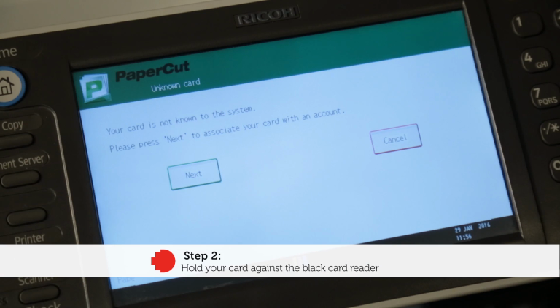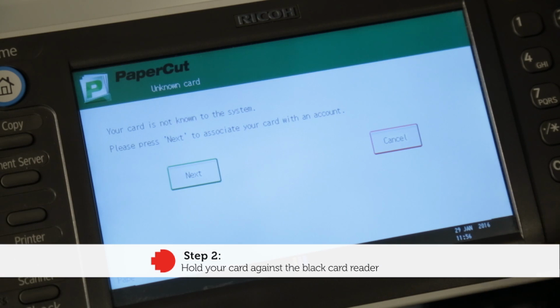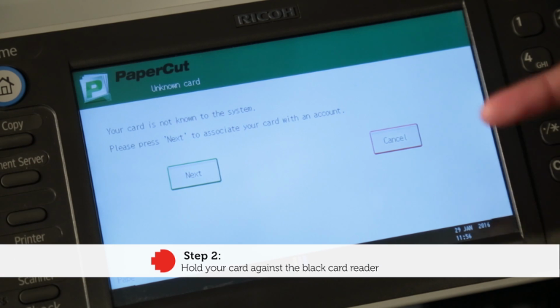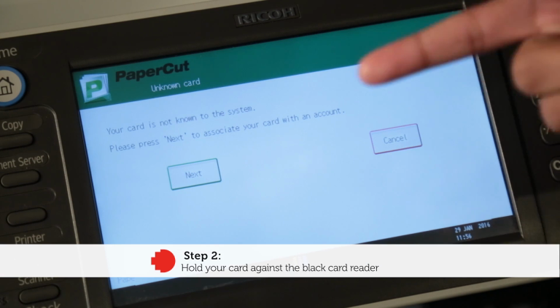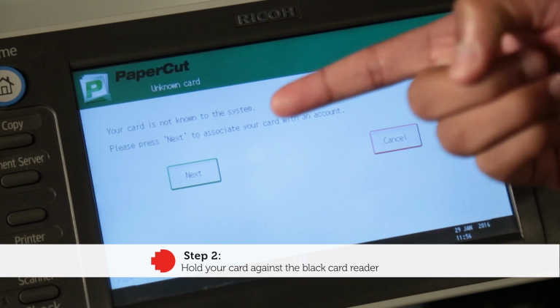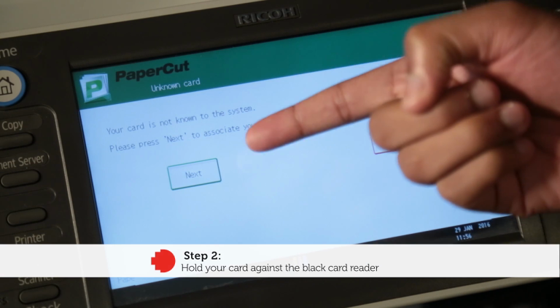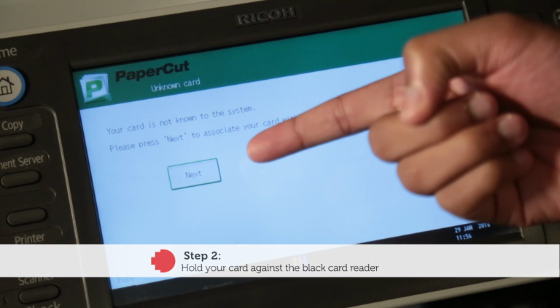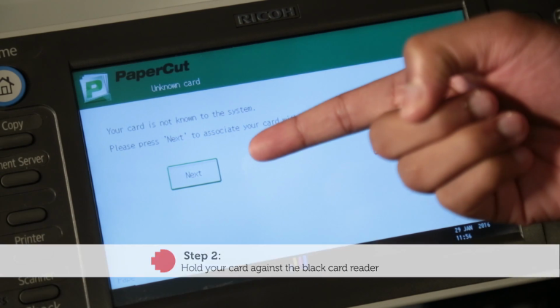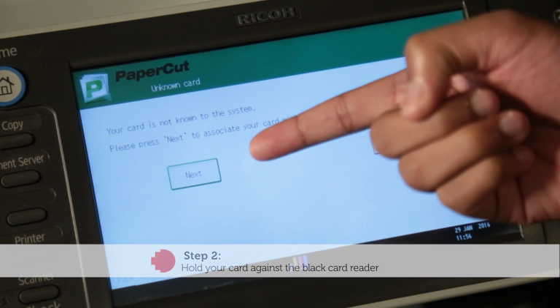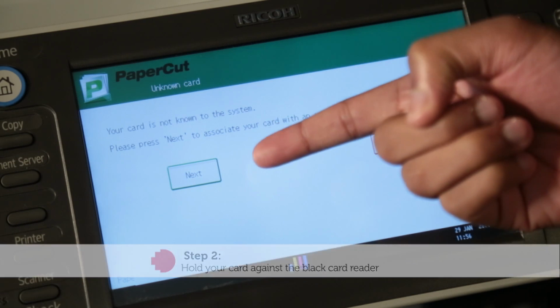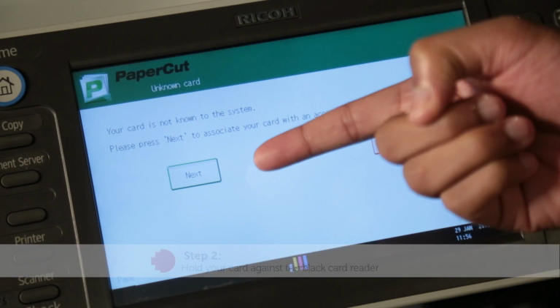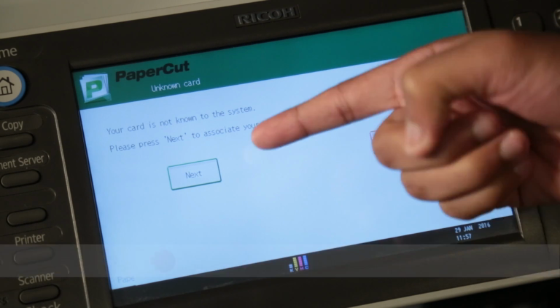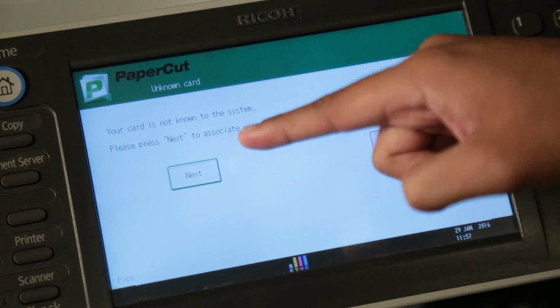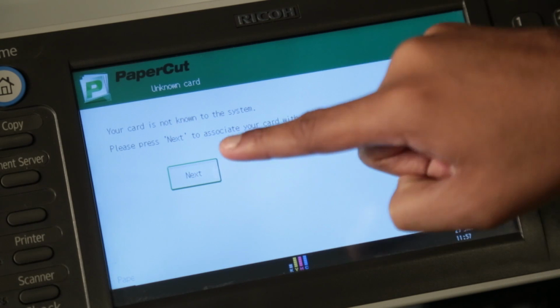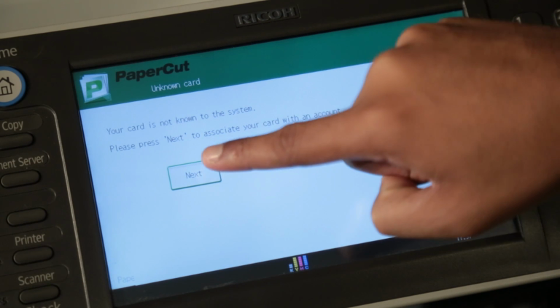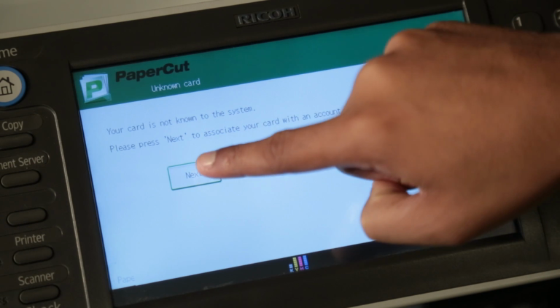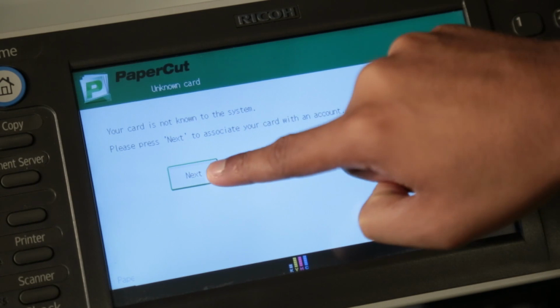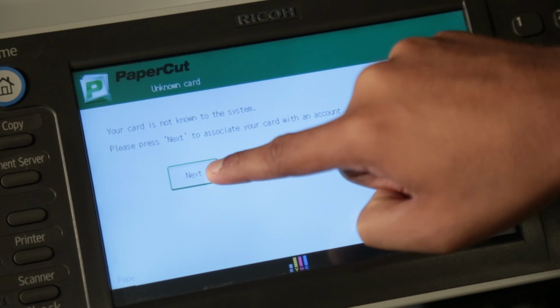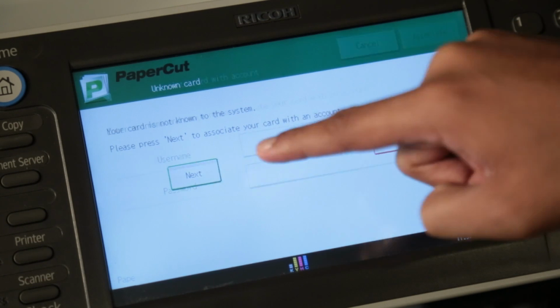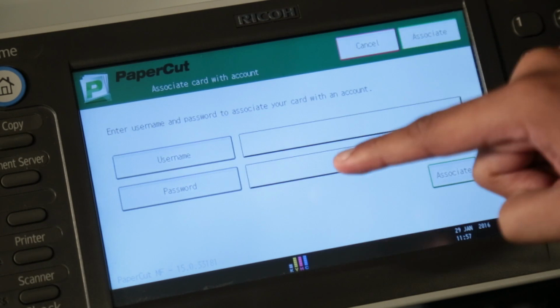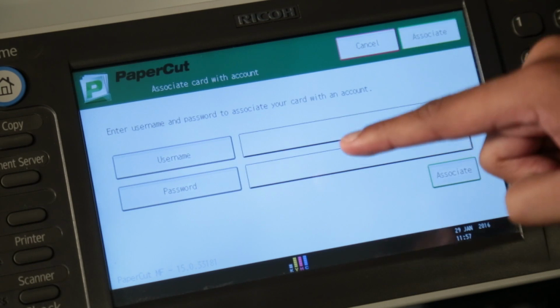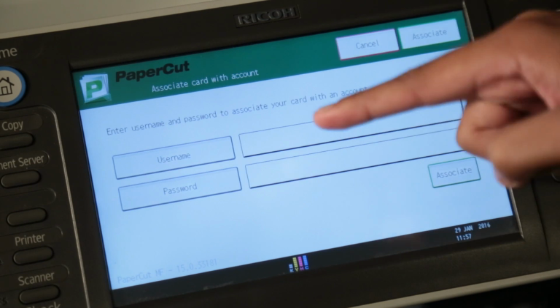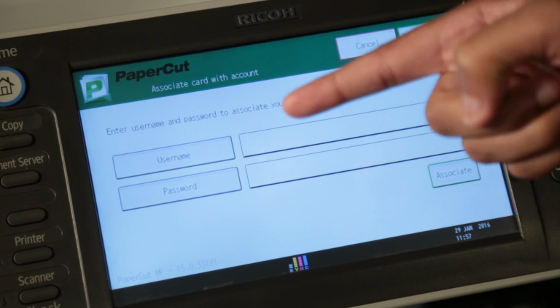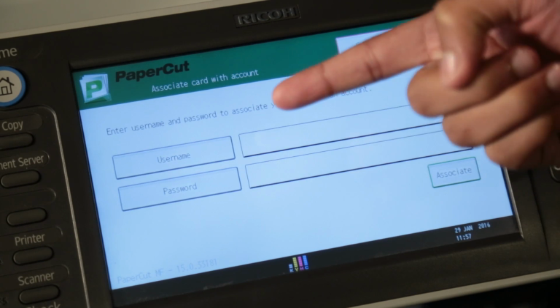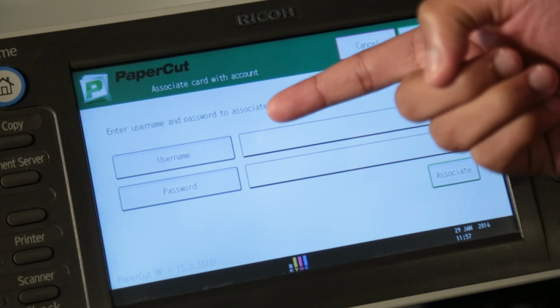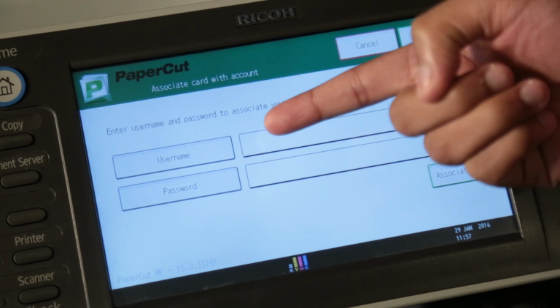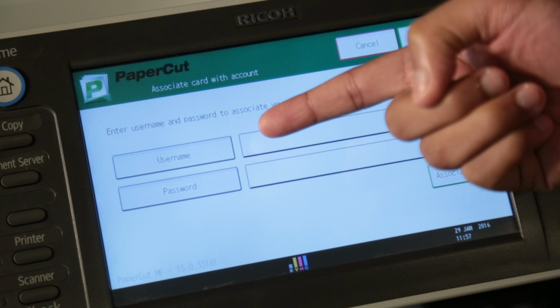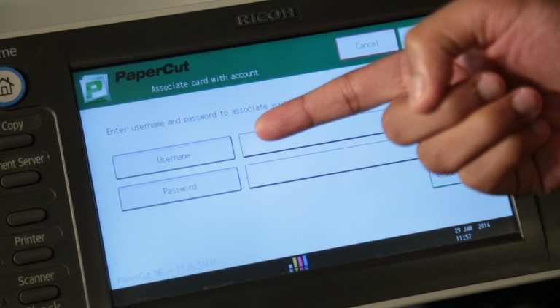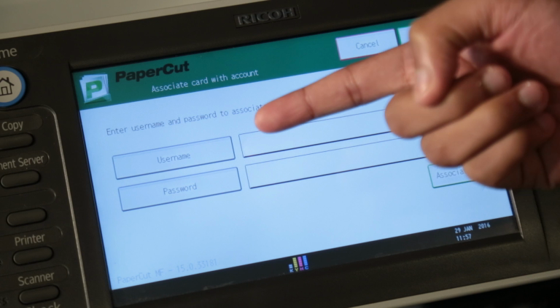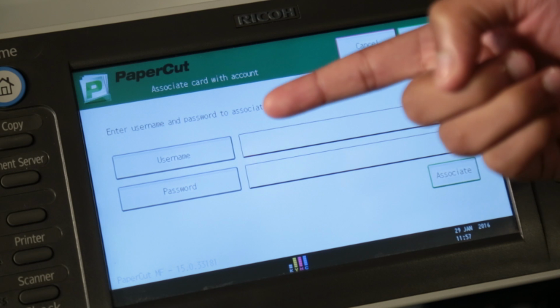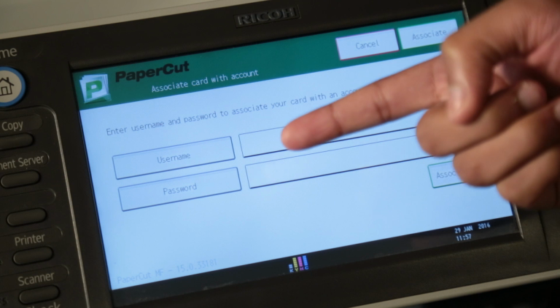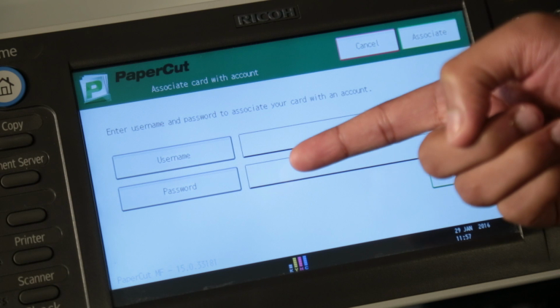After the beep, it will say your card is not known to the system. Press next to continue.